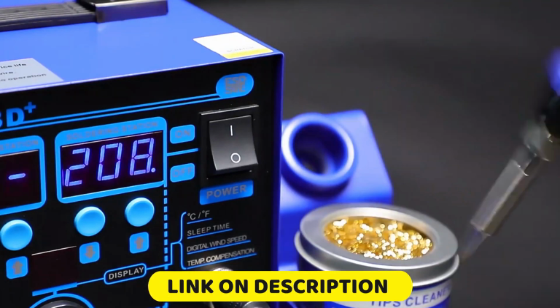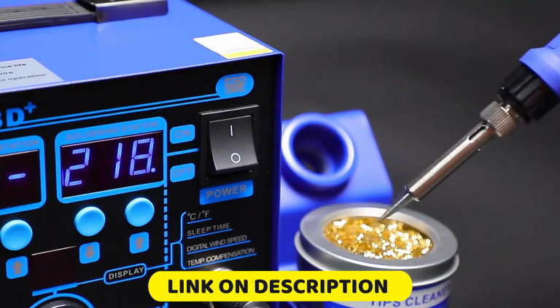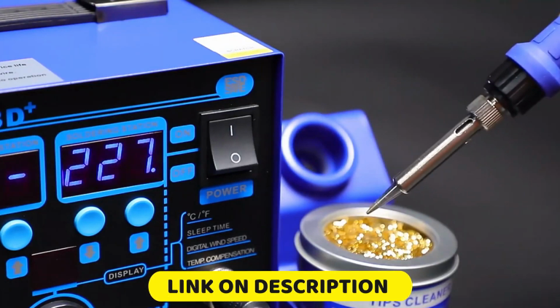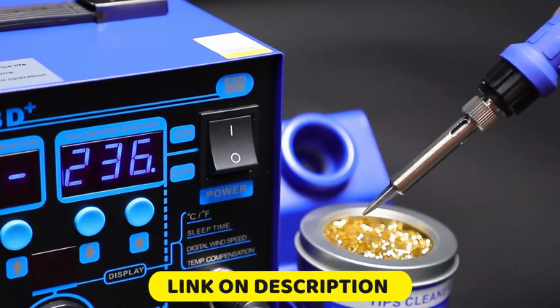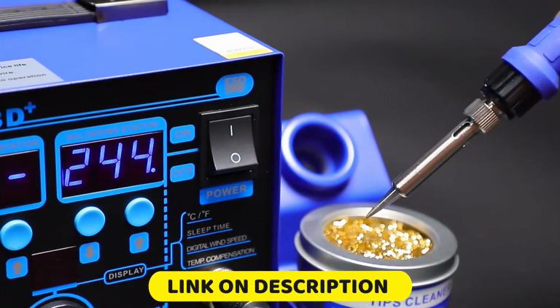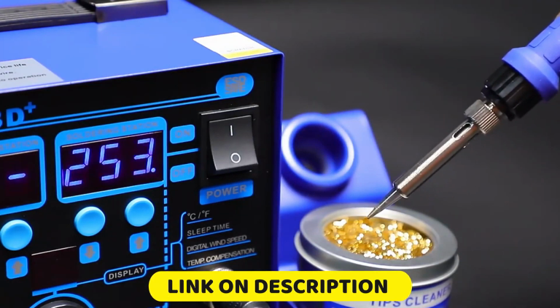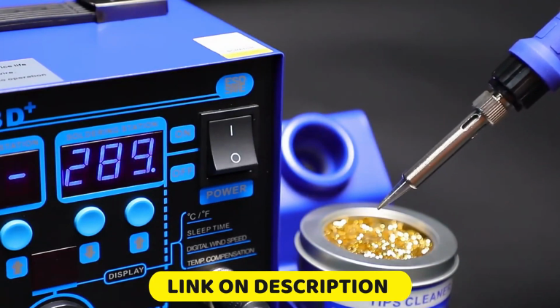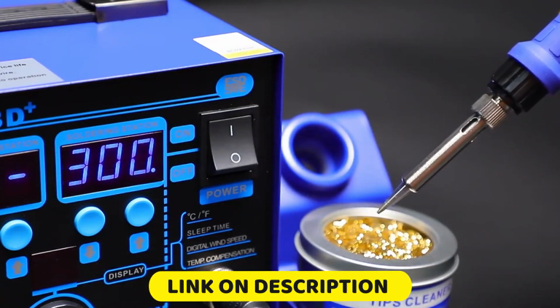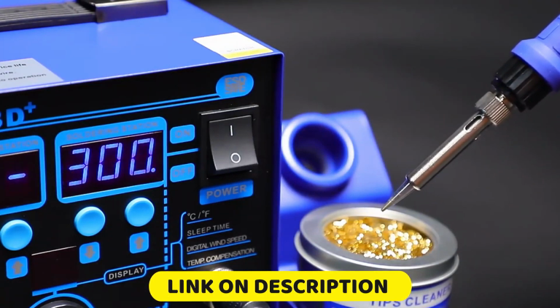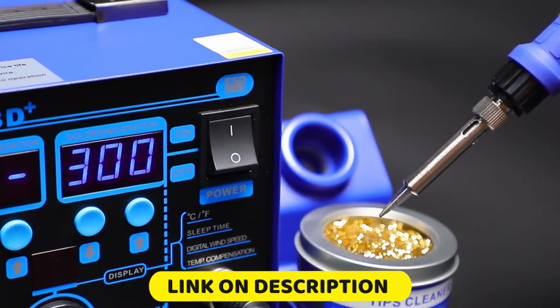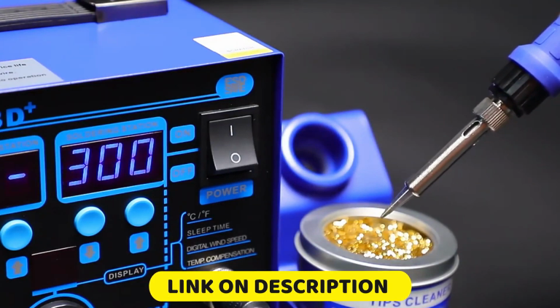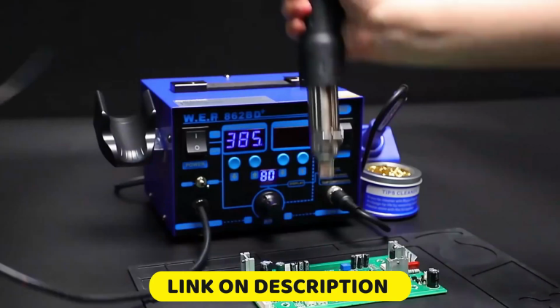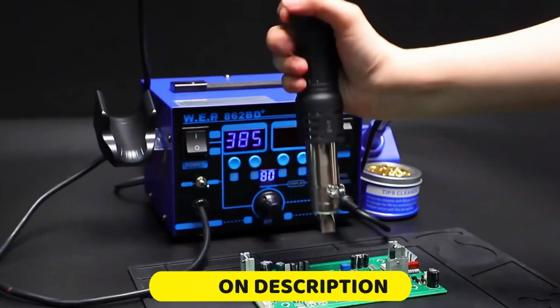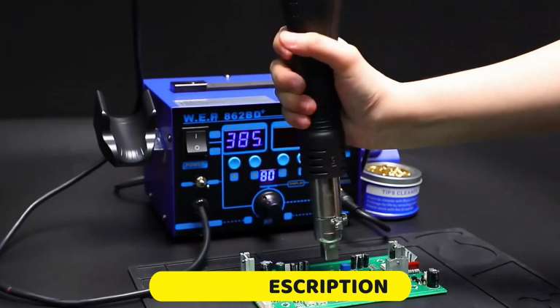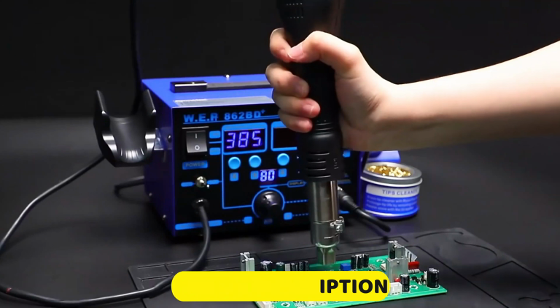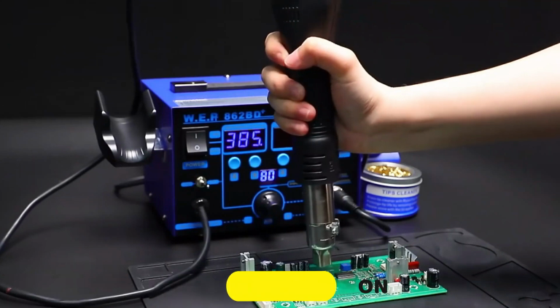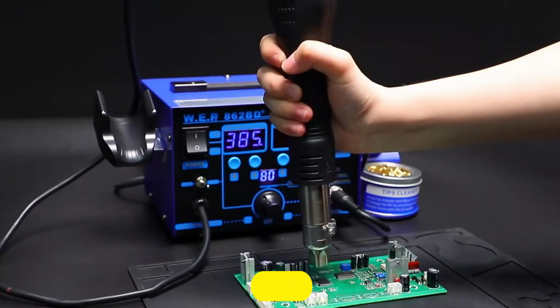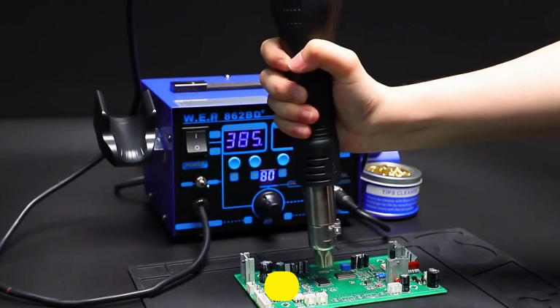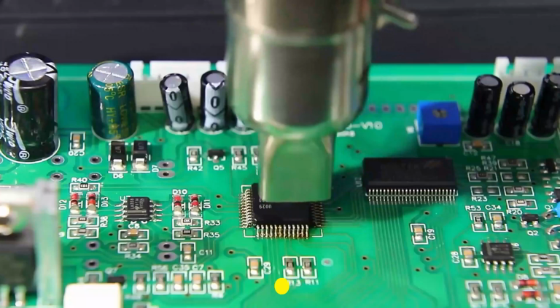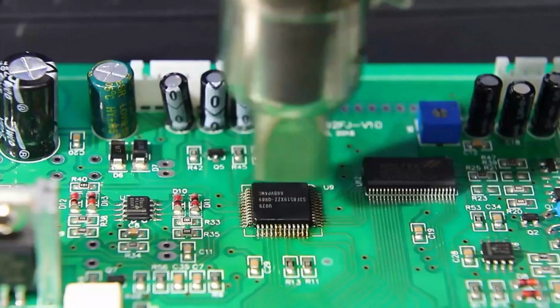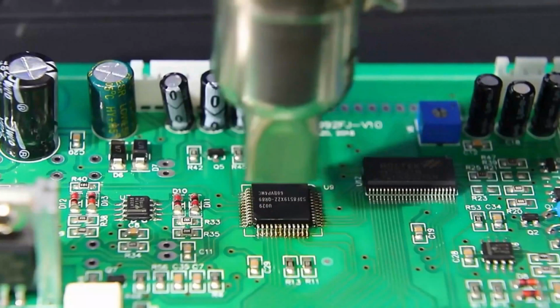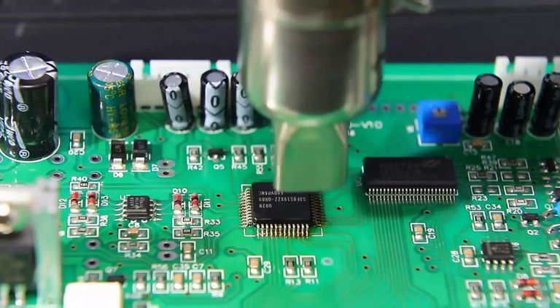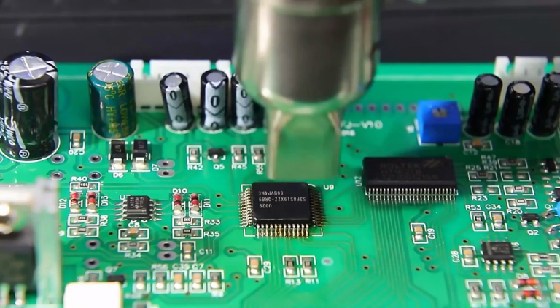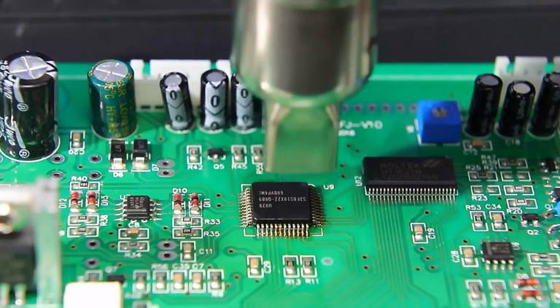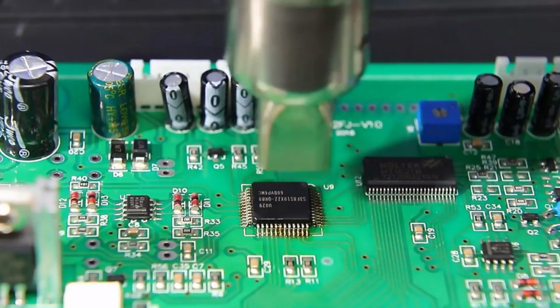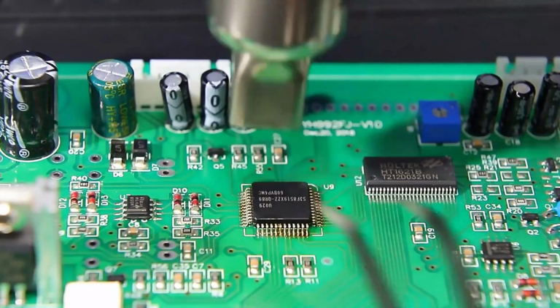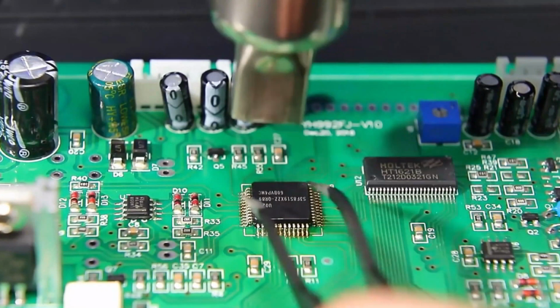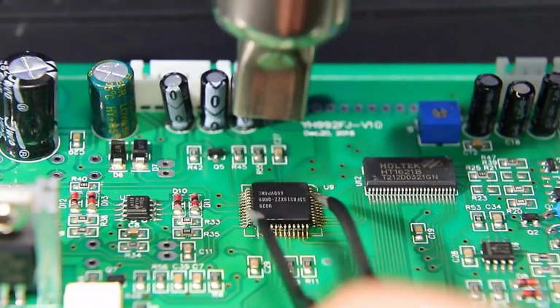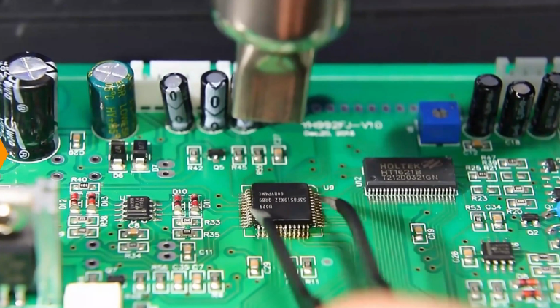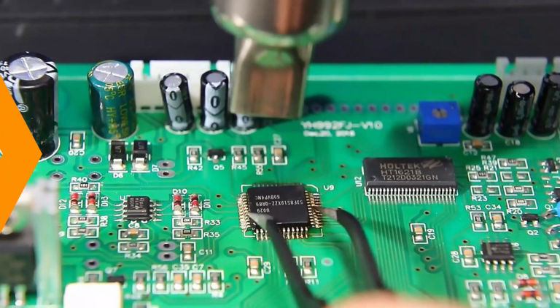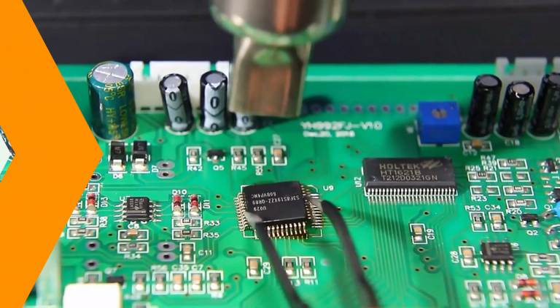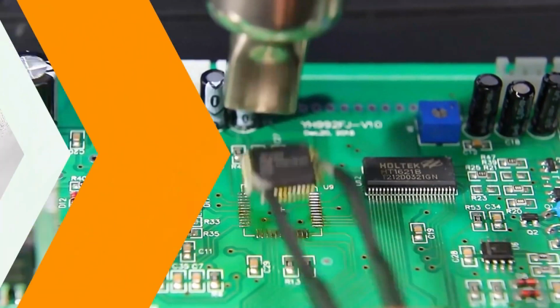If you want more information and updated pricing on the products mentioned, check the description box below.